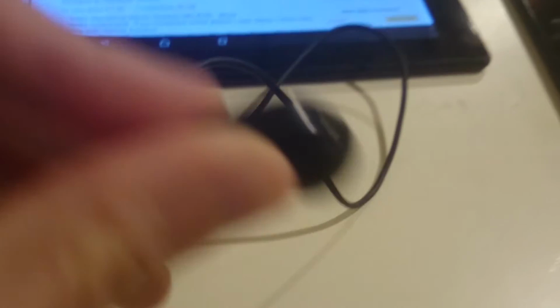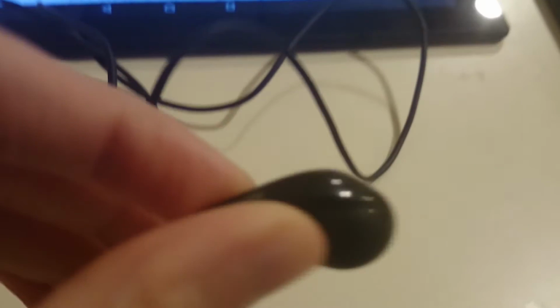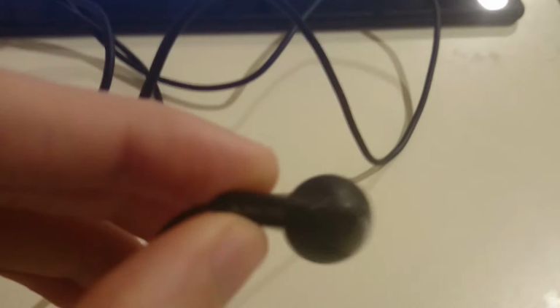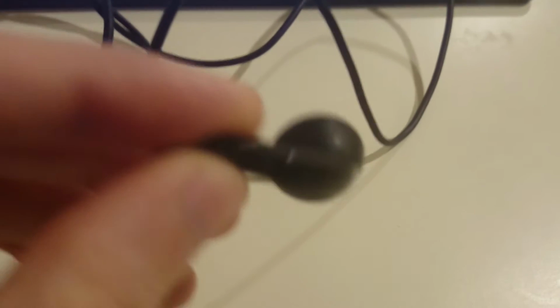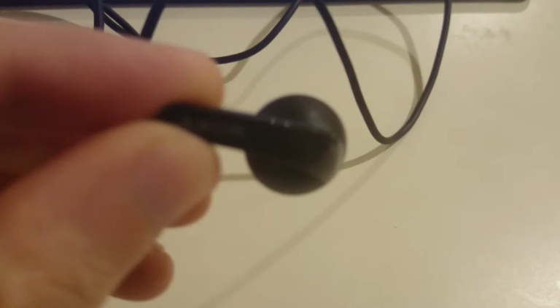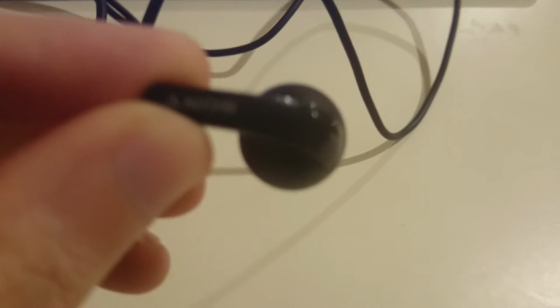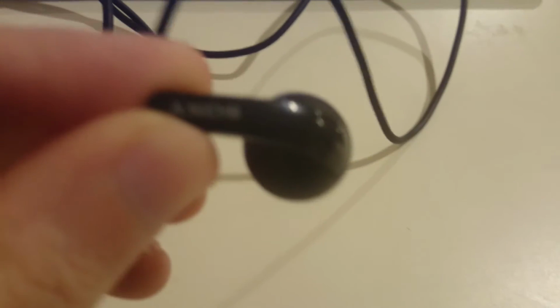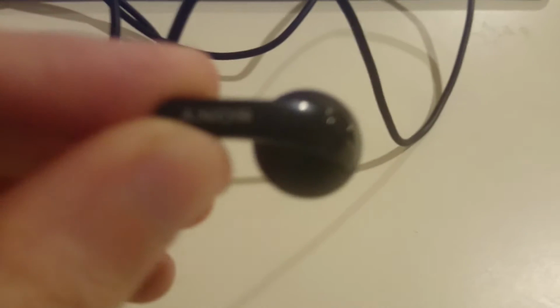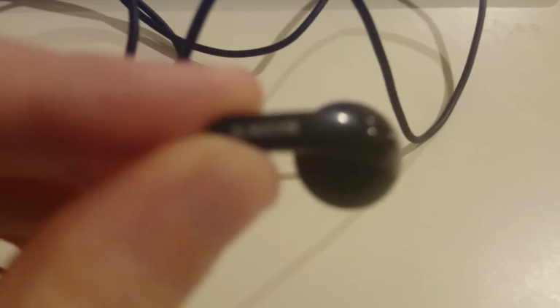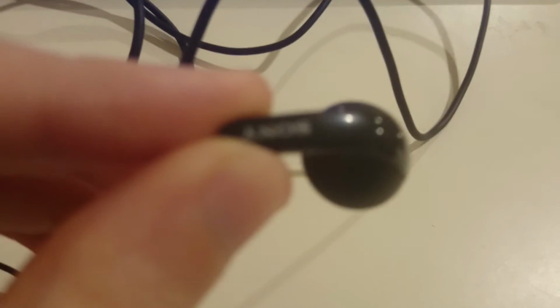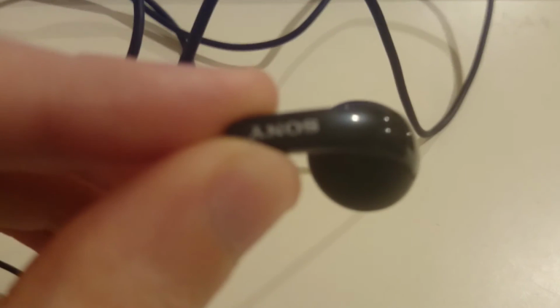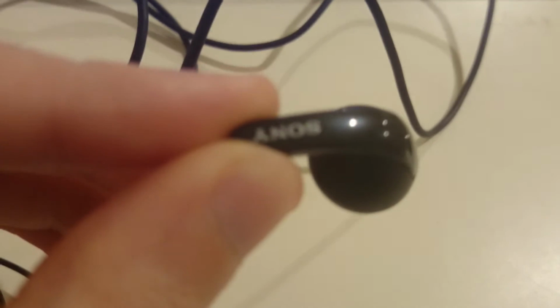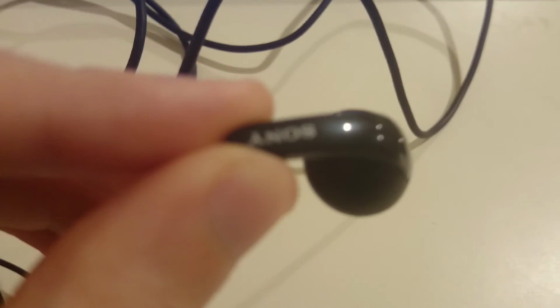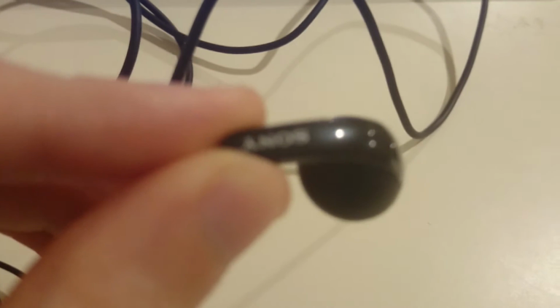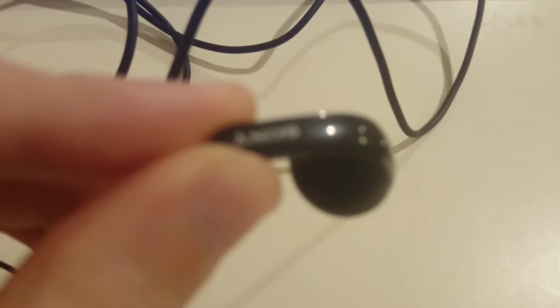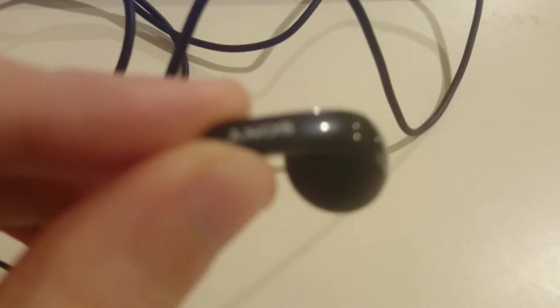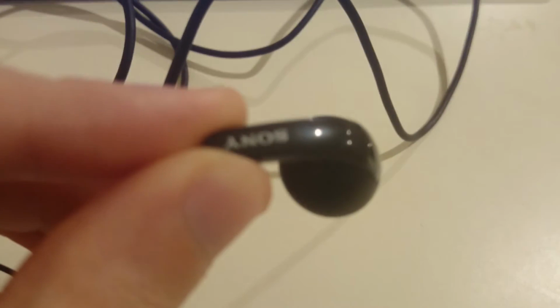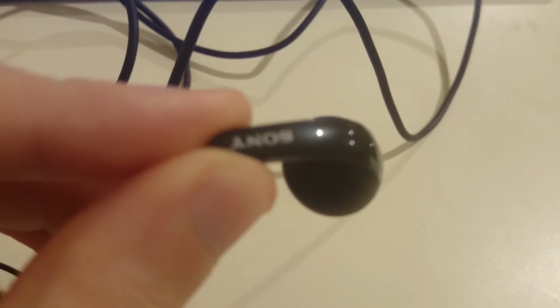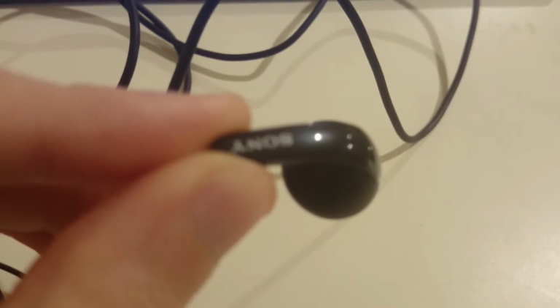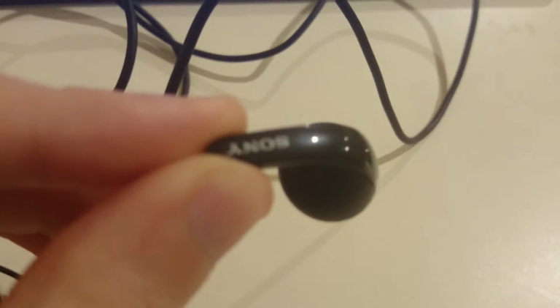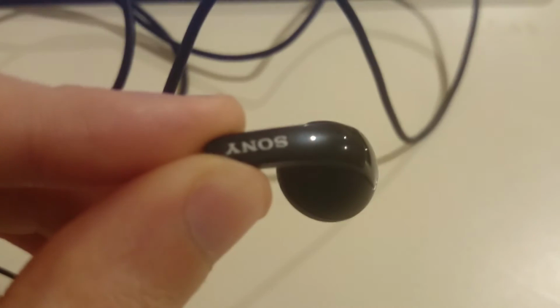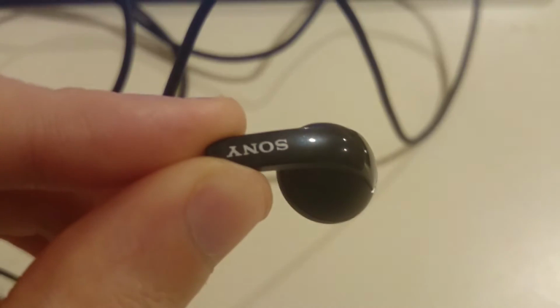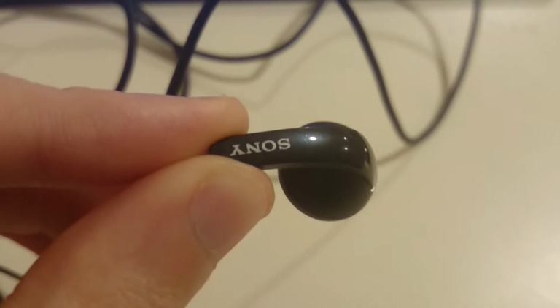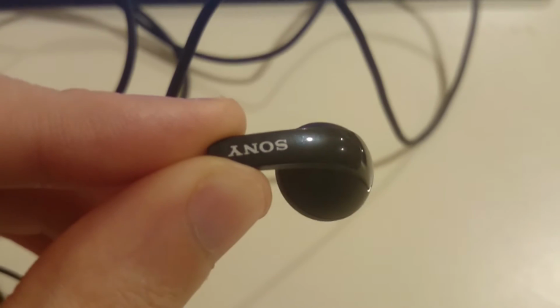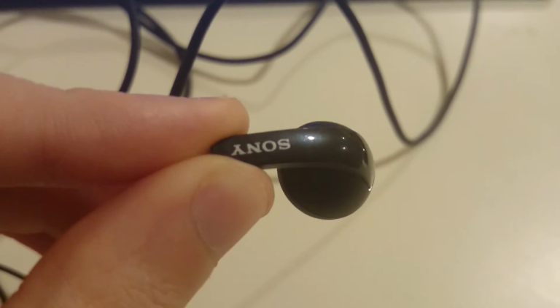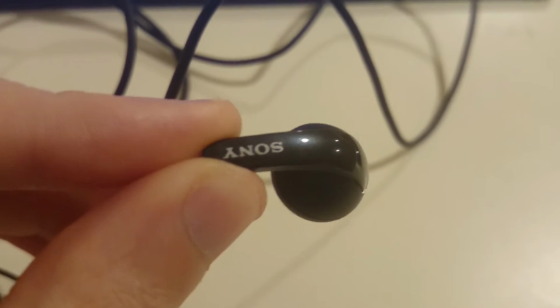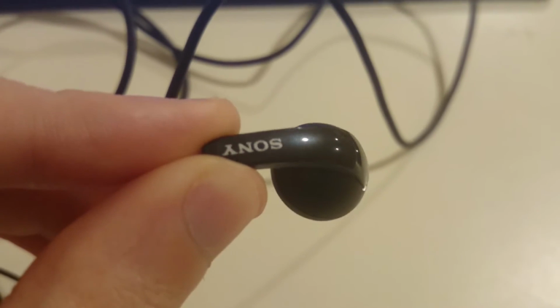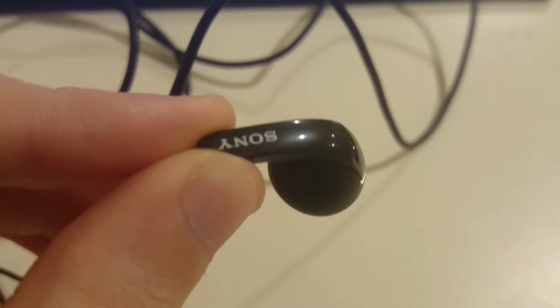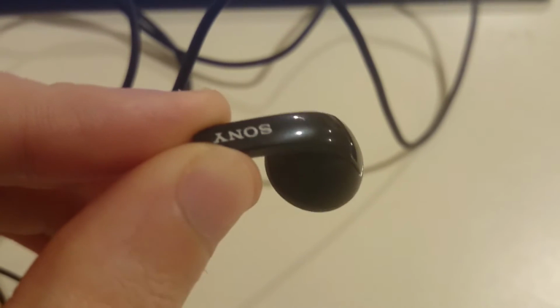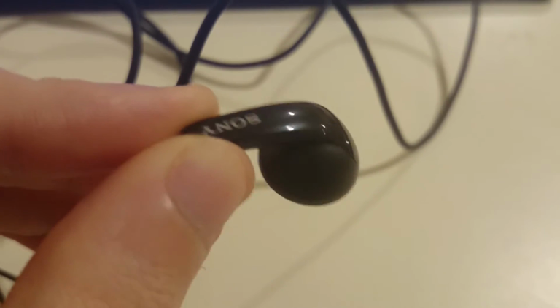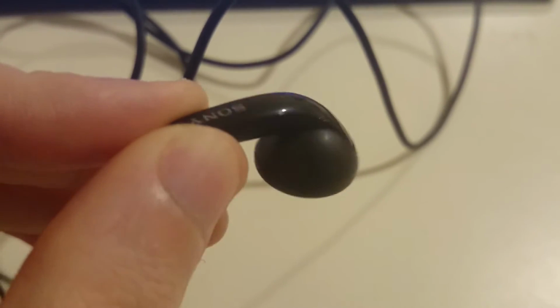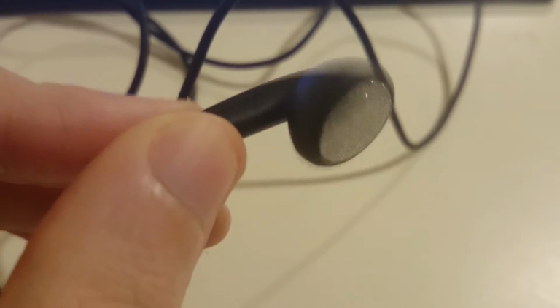And here's a look at one of the earphones — focused in for you guys.